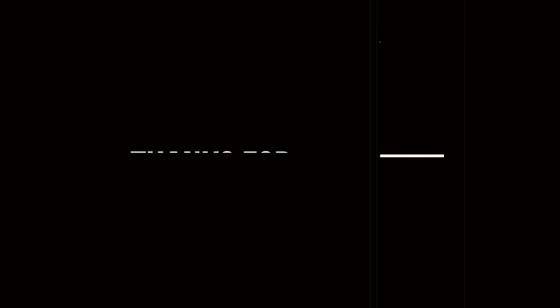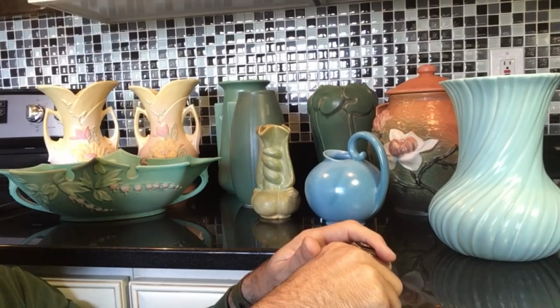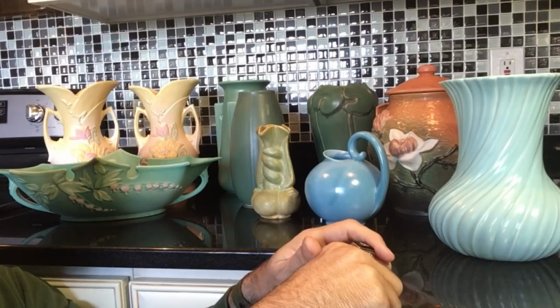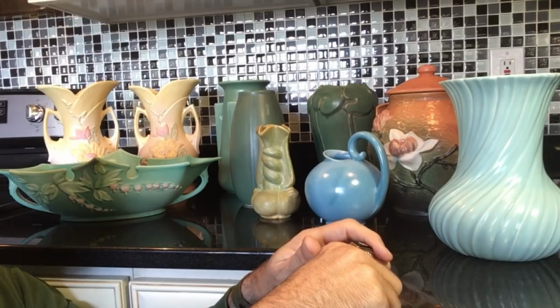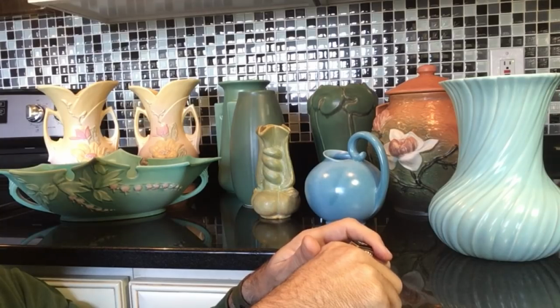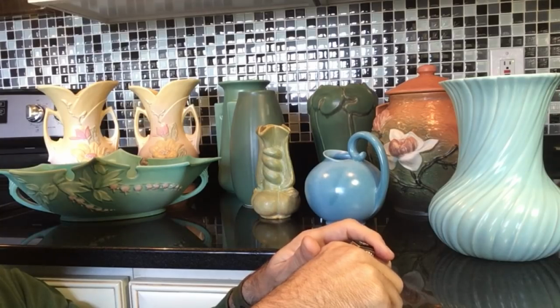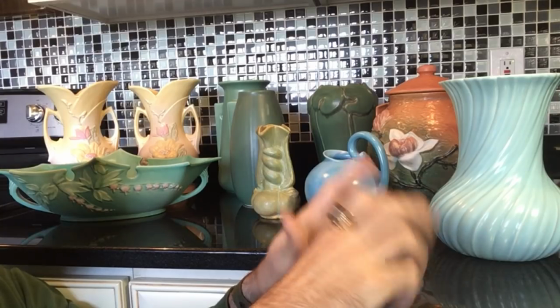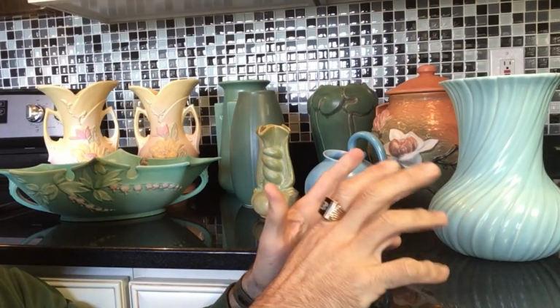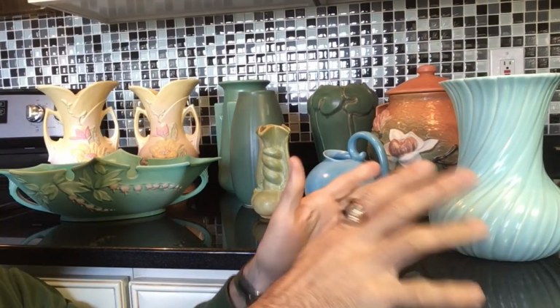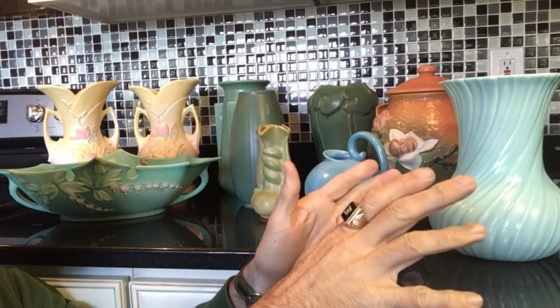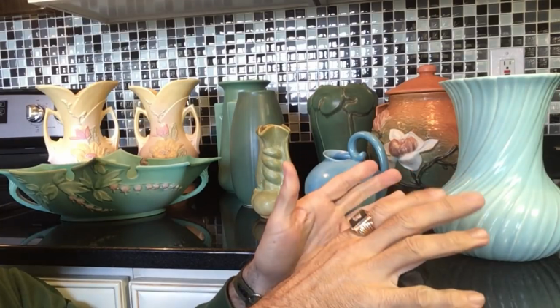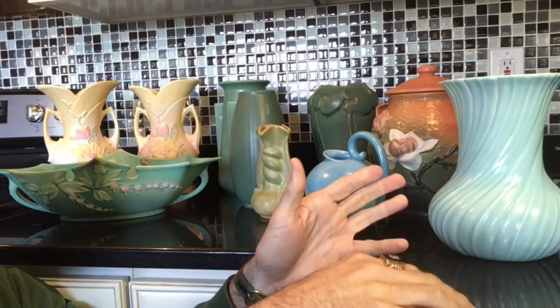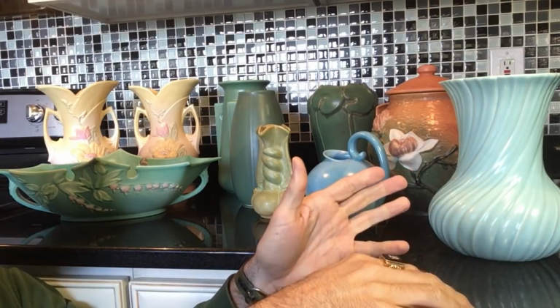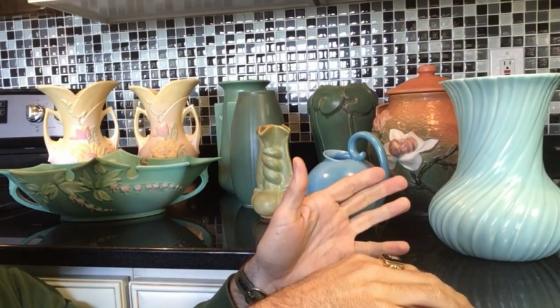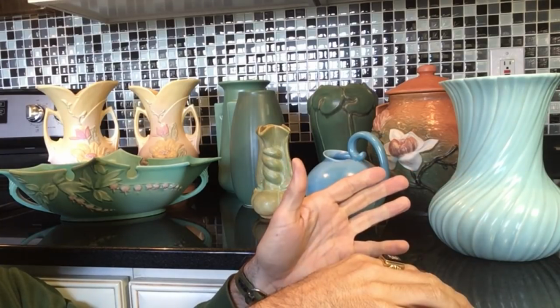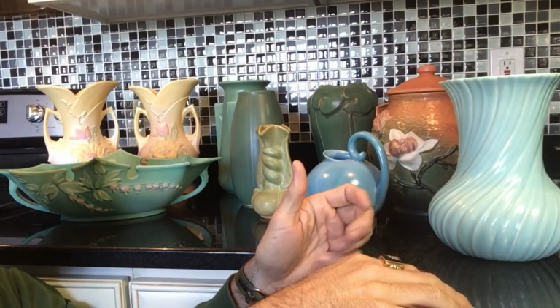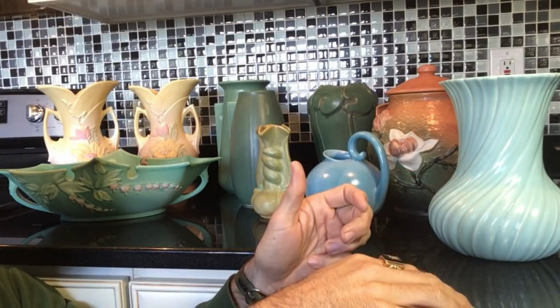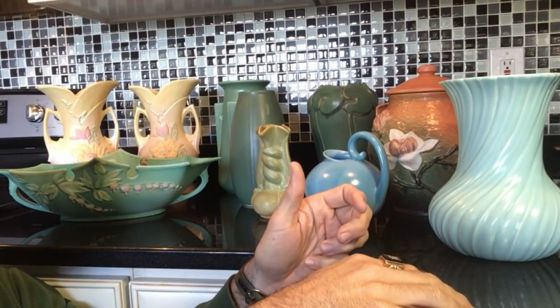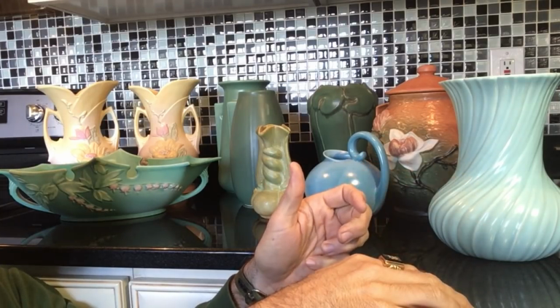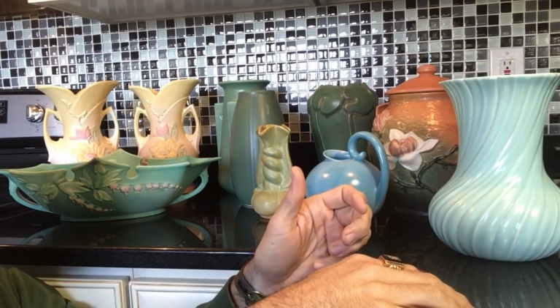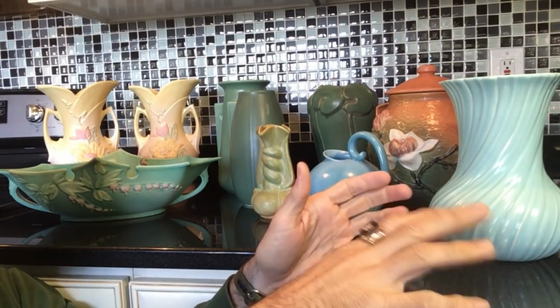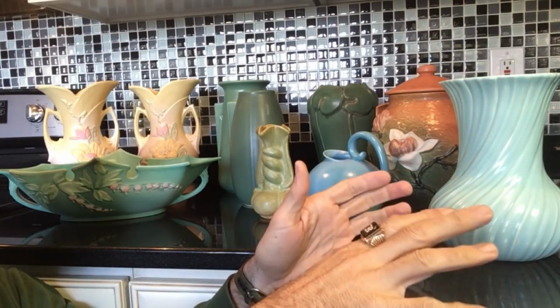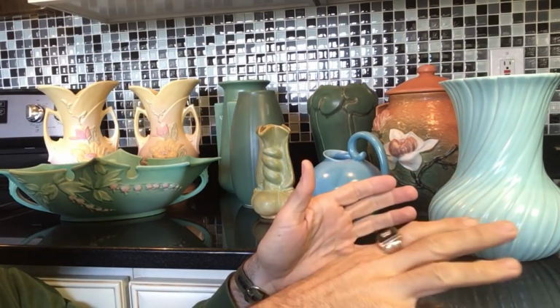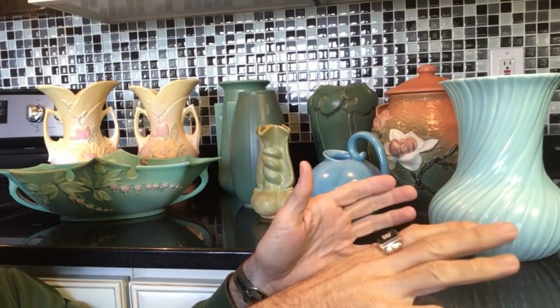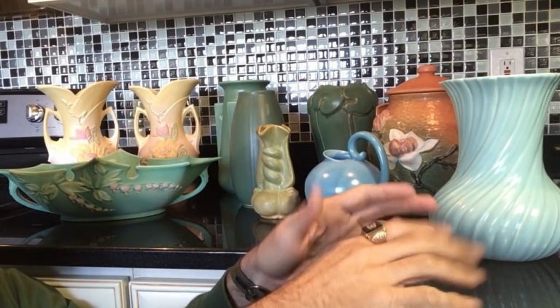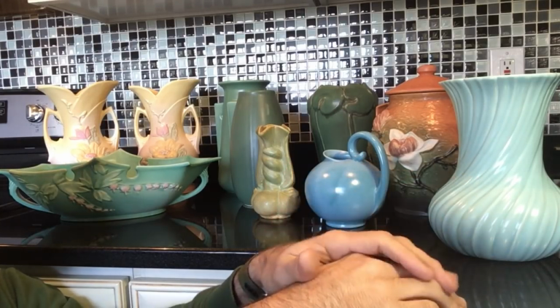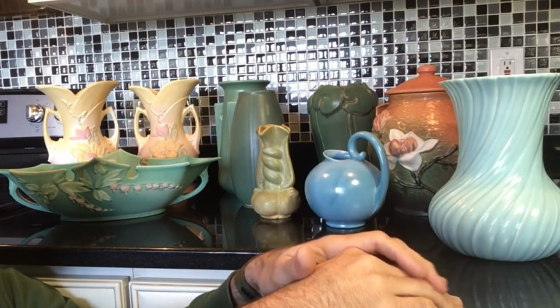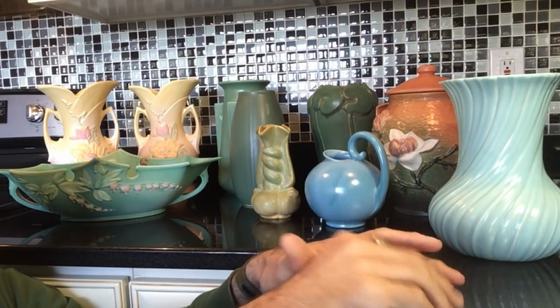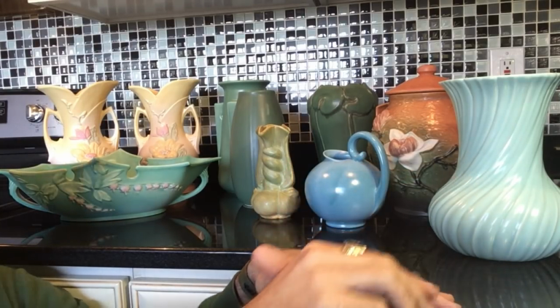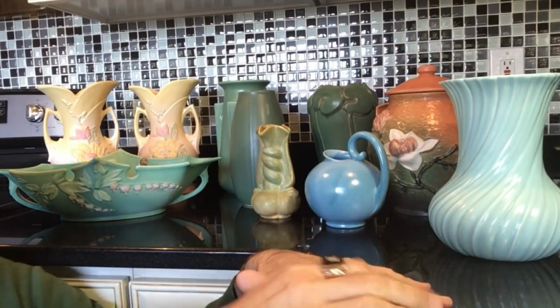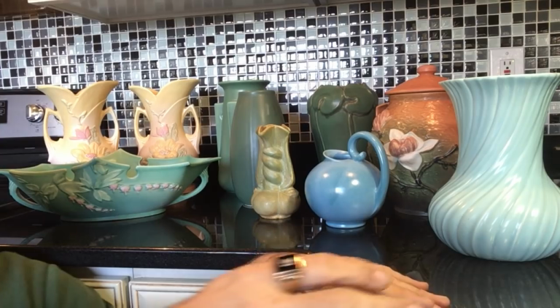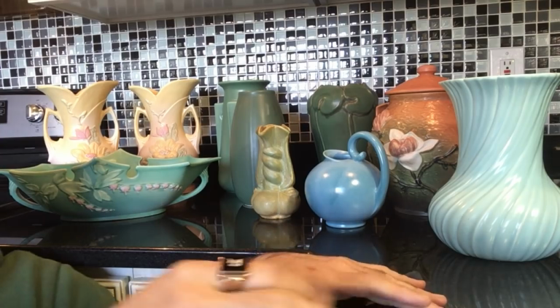Hi everyone, I'm Scott from the Old Curiosity Shop. This is Tuesday, March 20th.